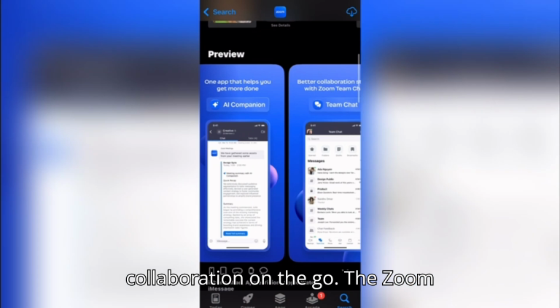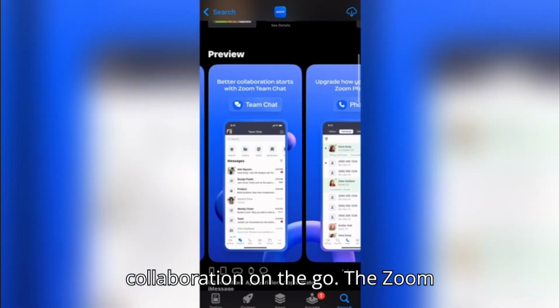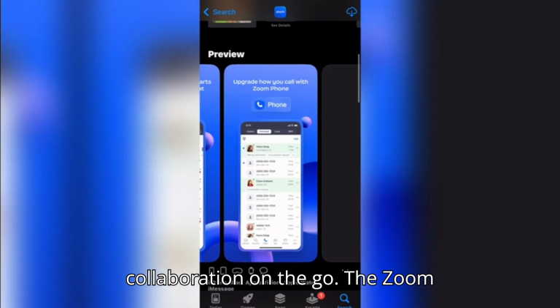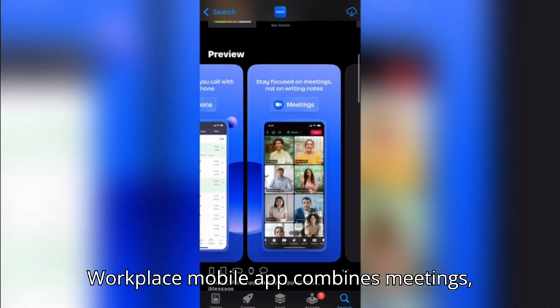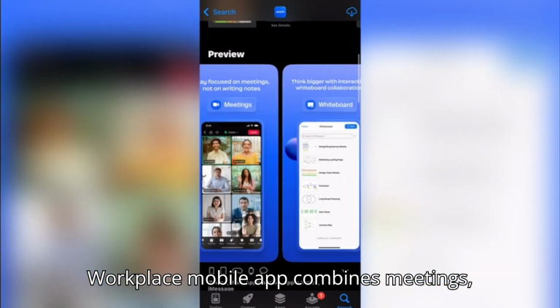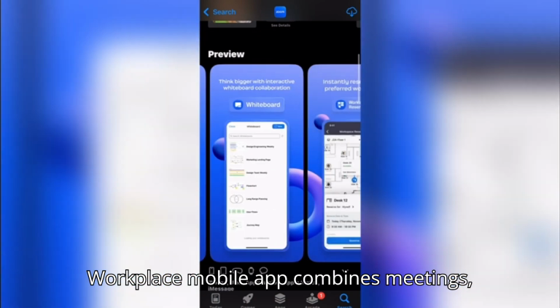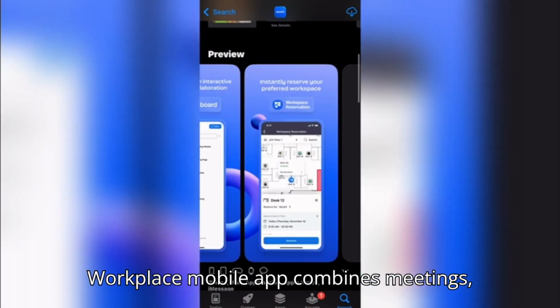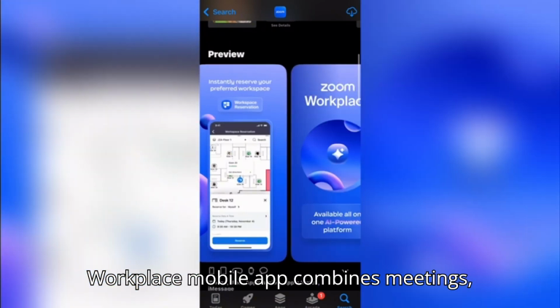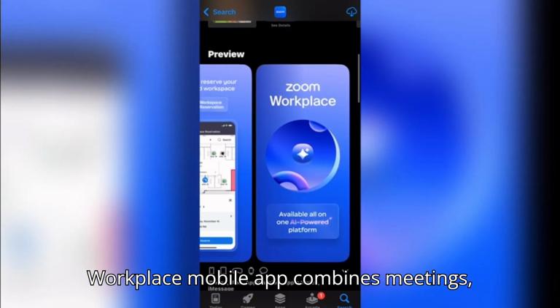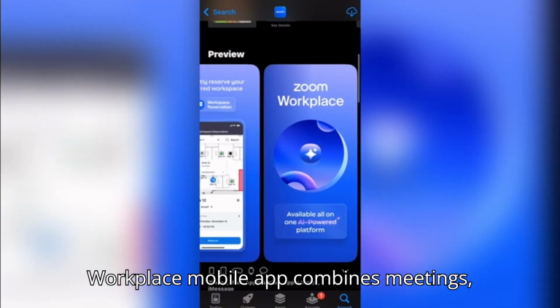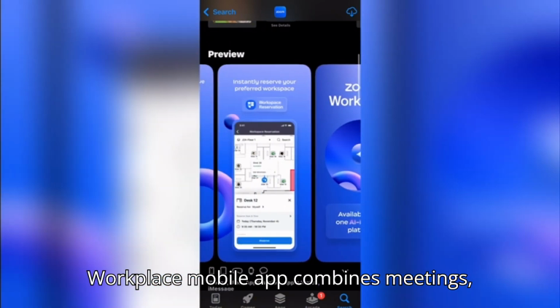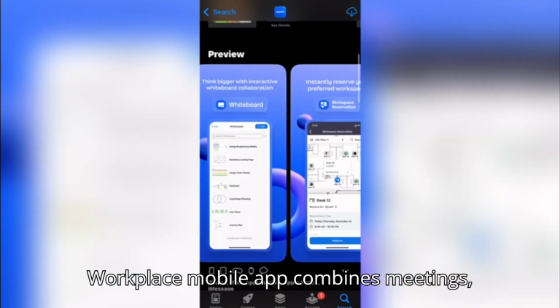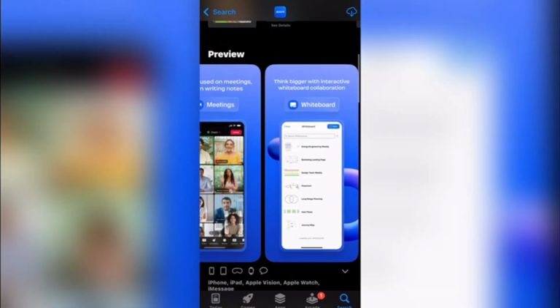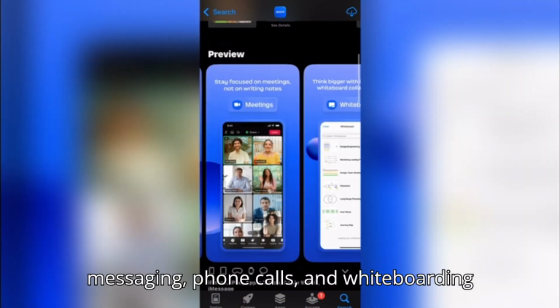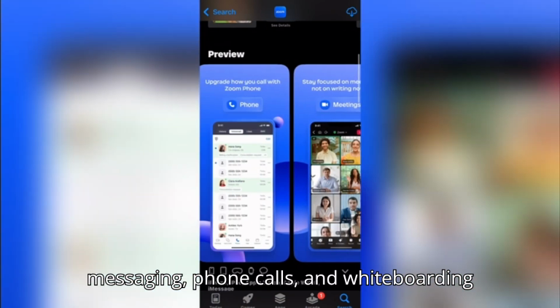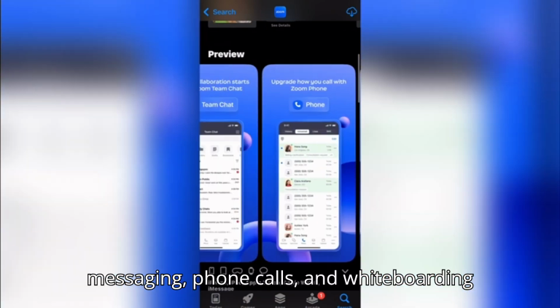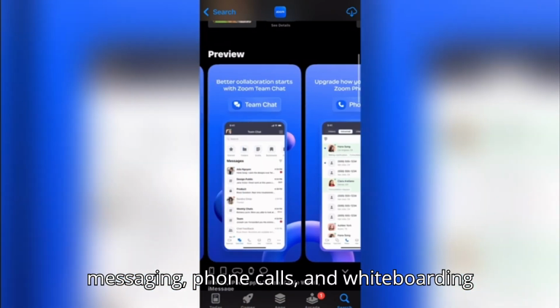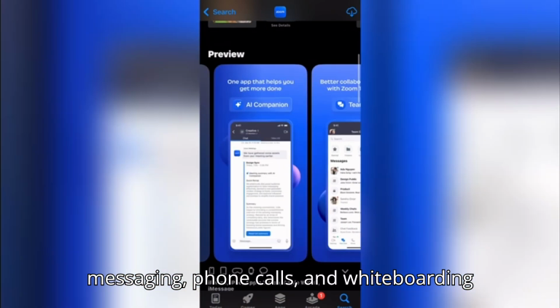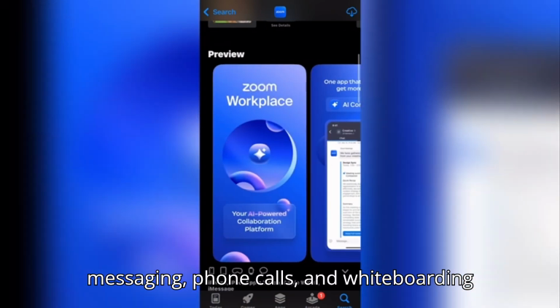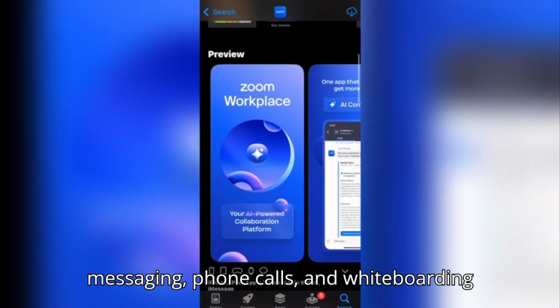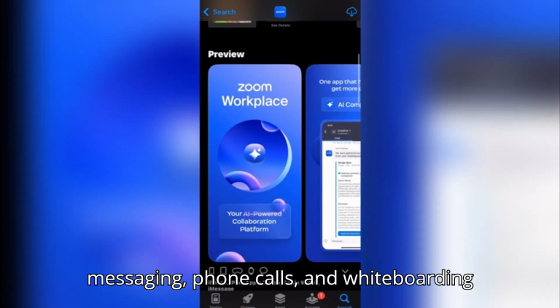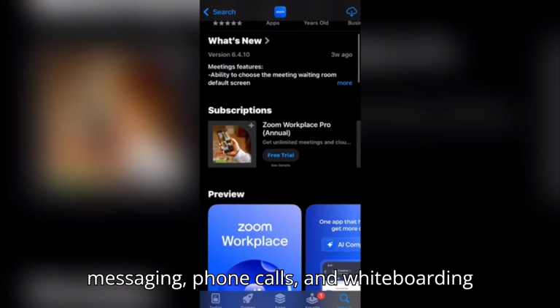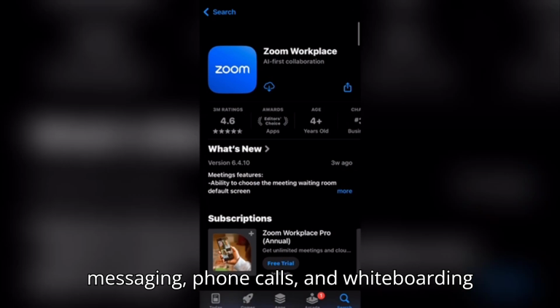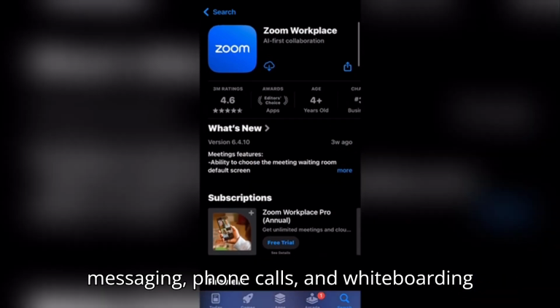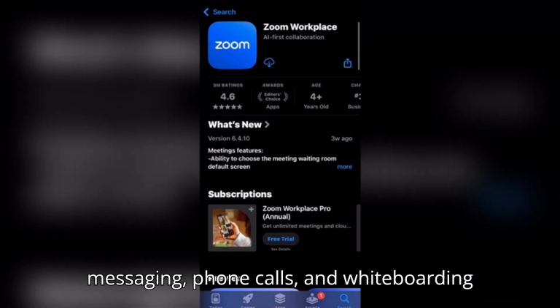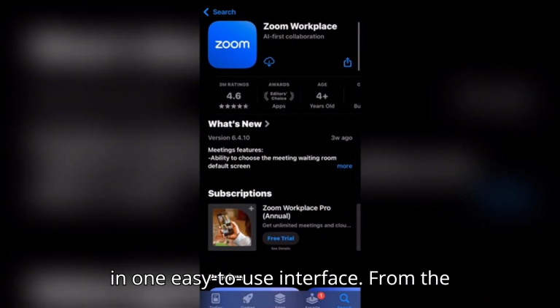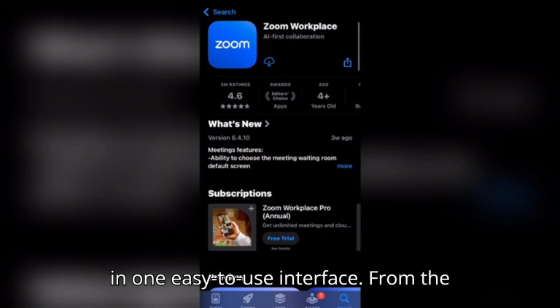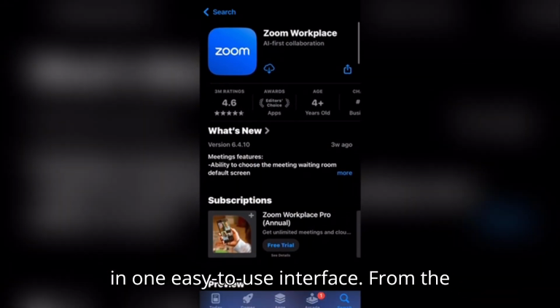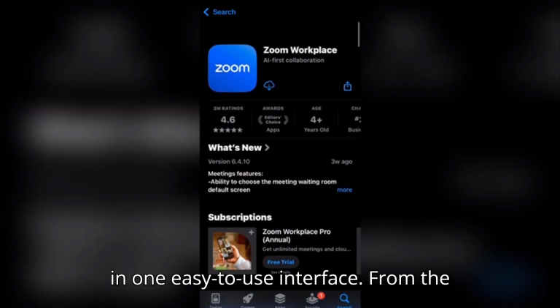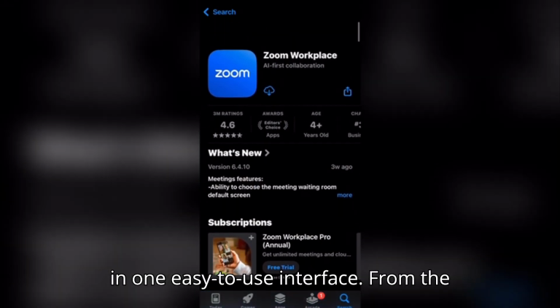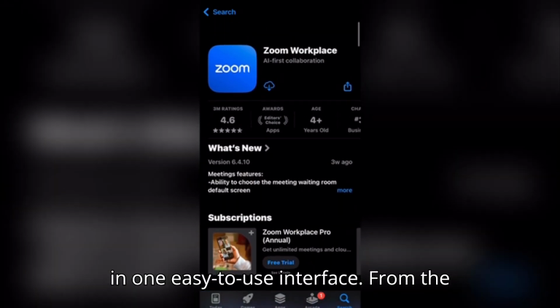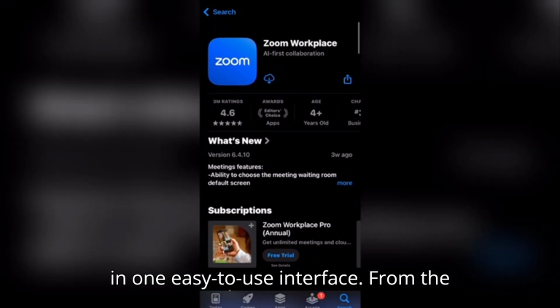The Zoom Workplace mobile app combines meetings, messaging, phone calls, and whiteboarding in one easy-to-use interface.